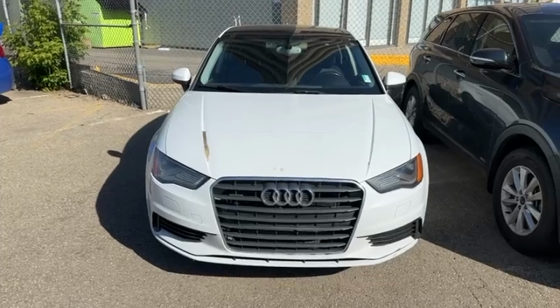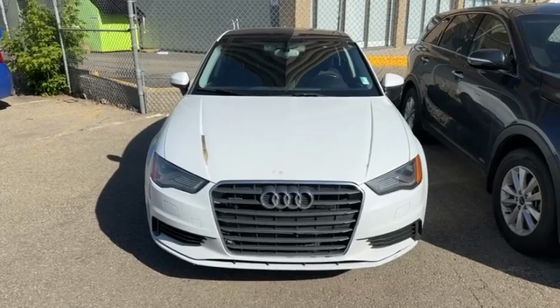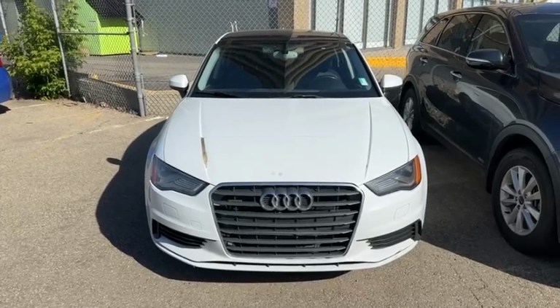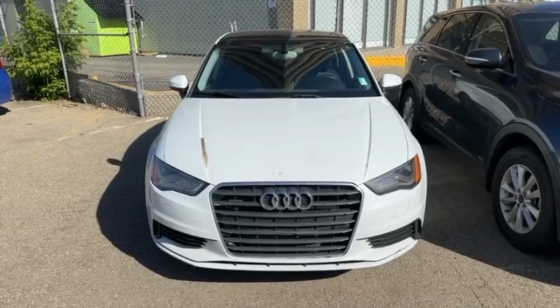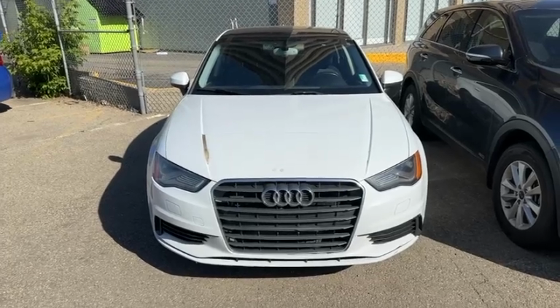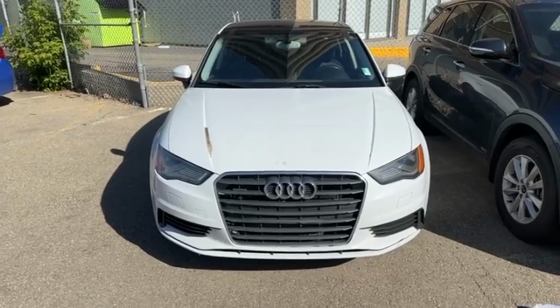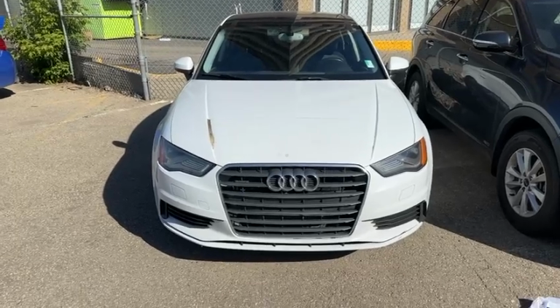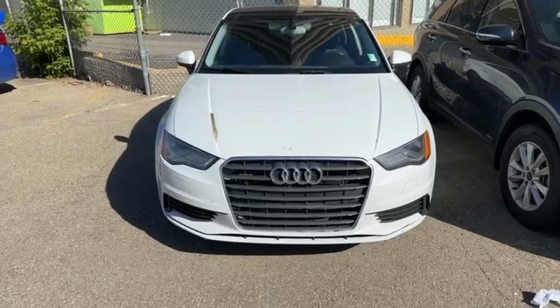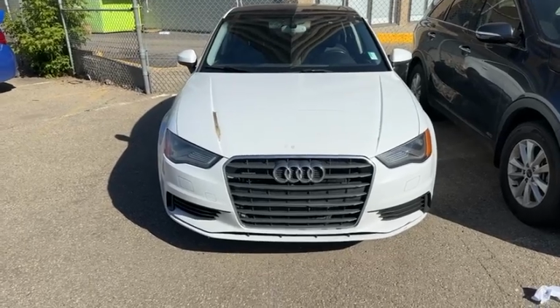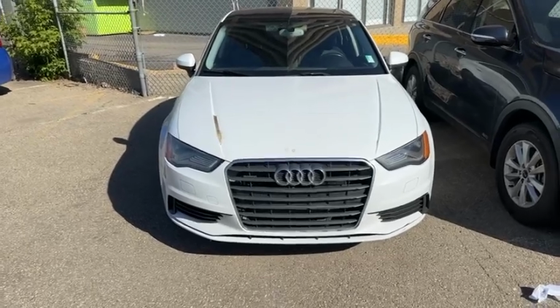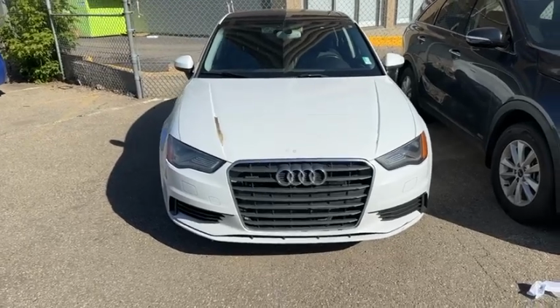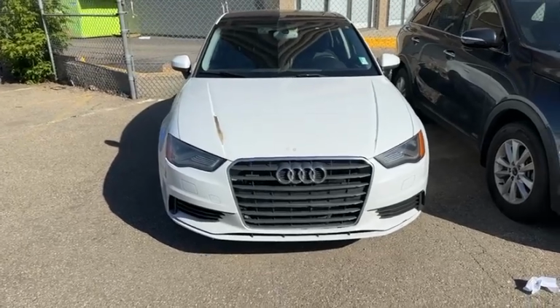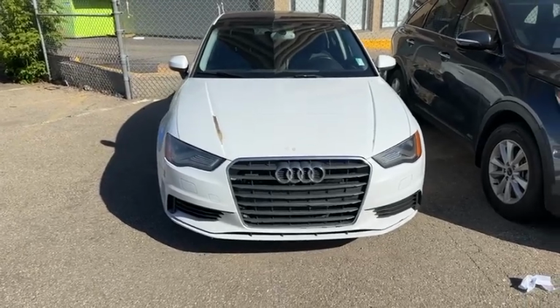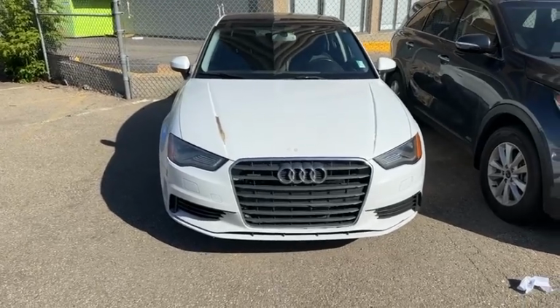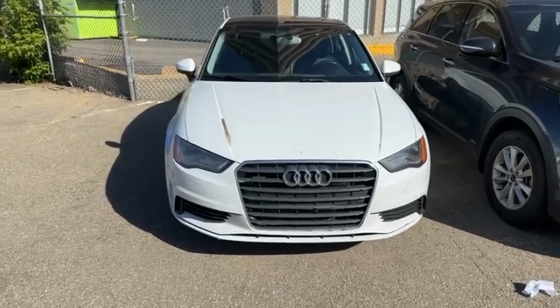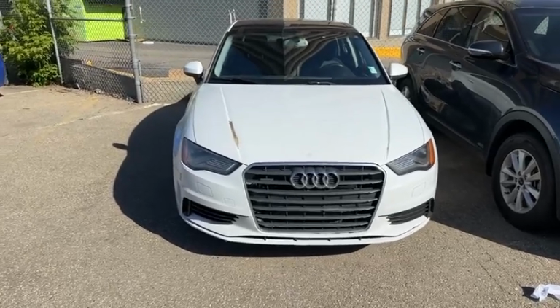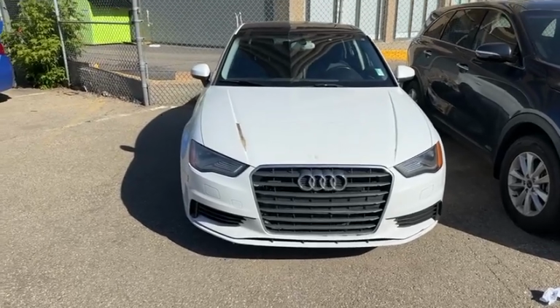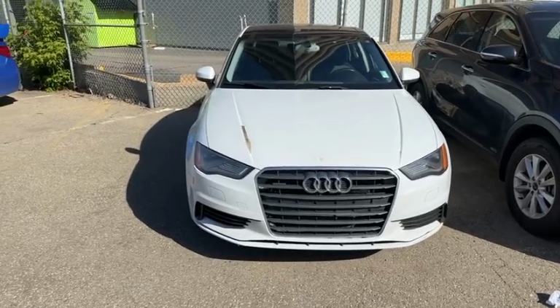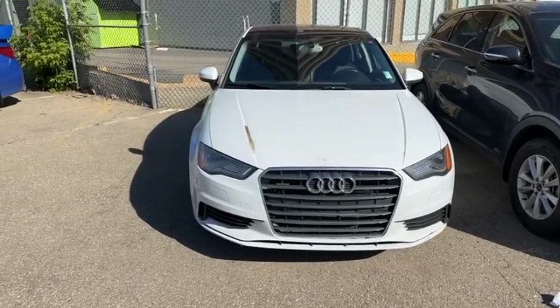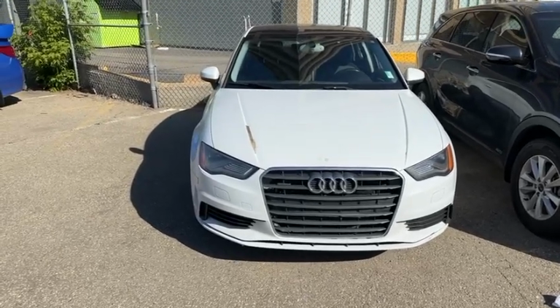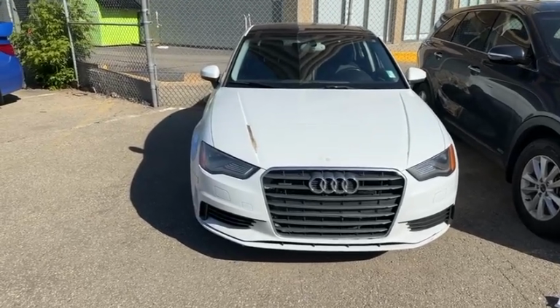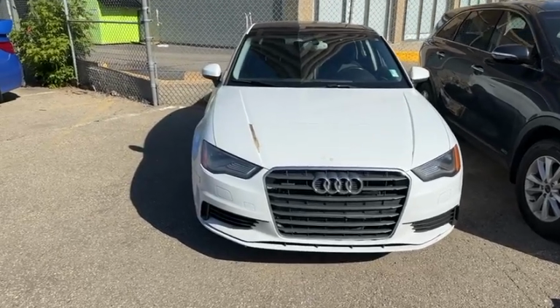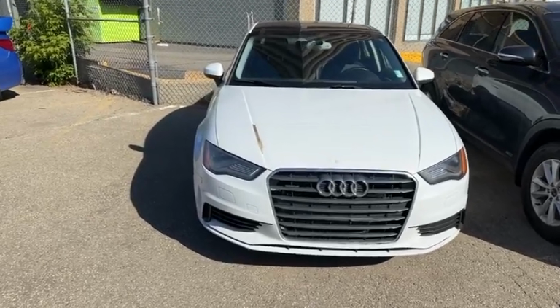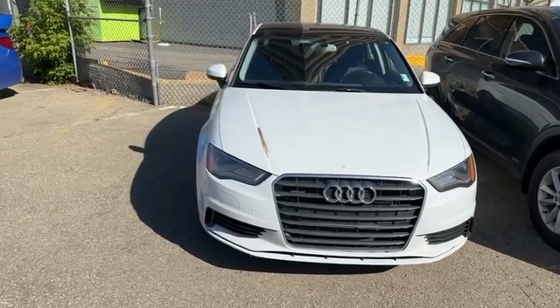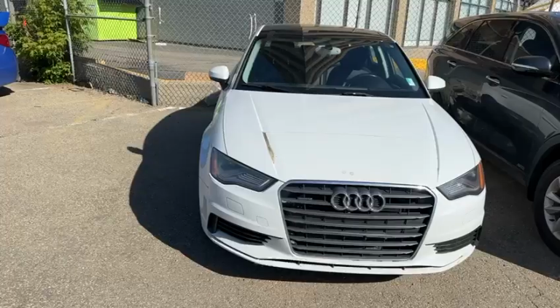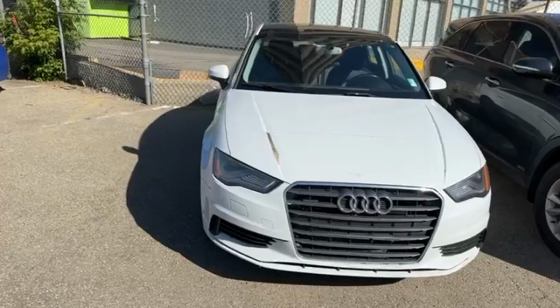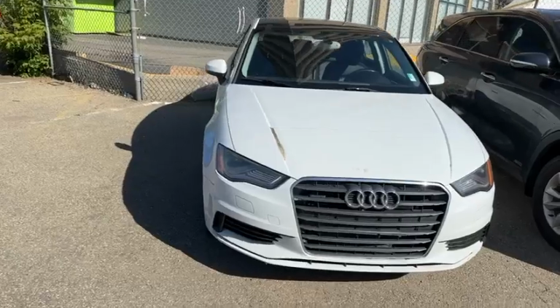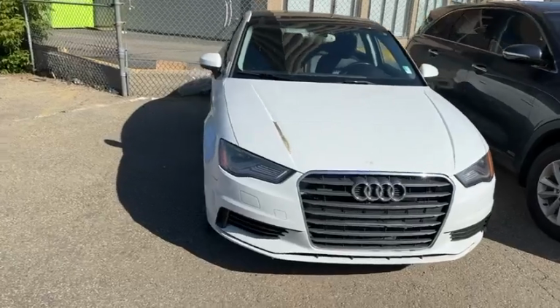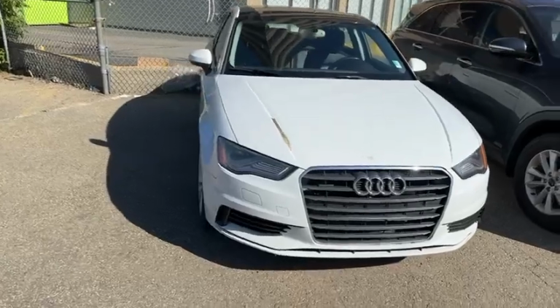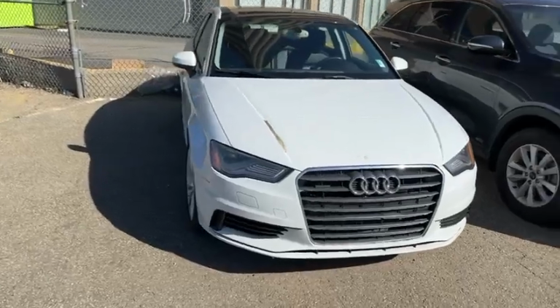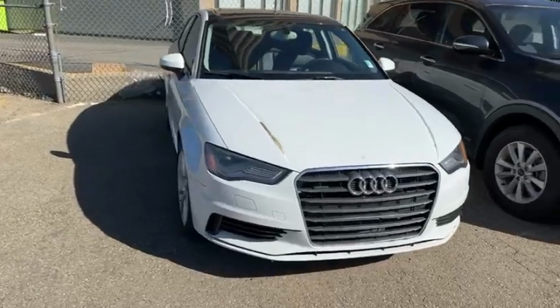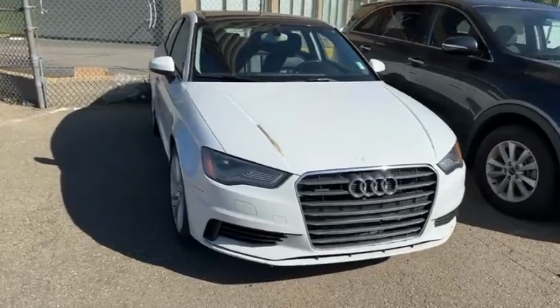Hello, this is Yosef here with Rally Subaru. Here I have the 2015 Audi A3.